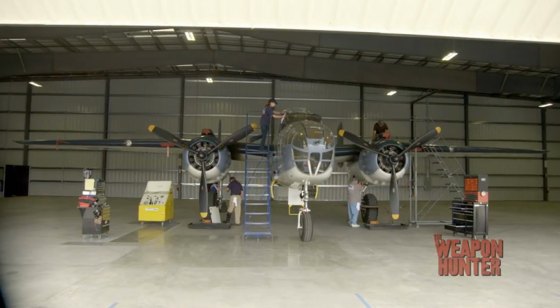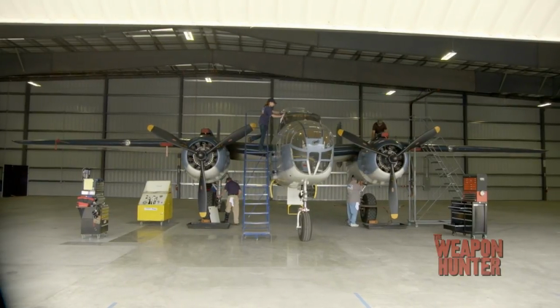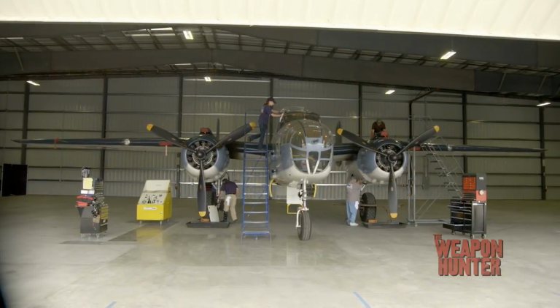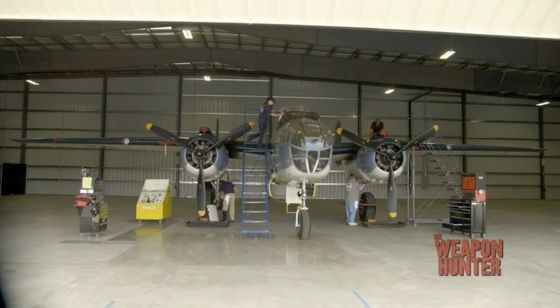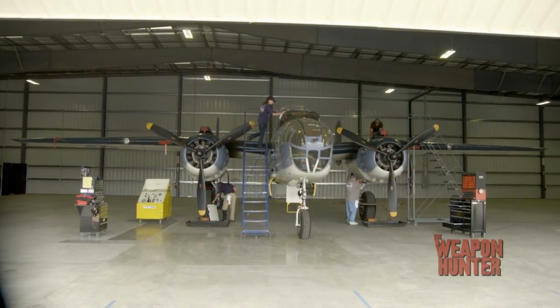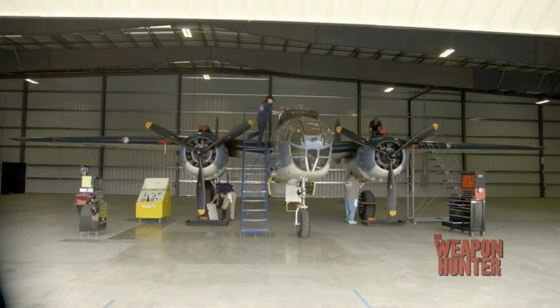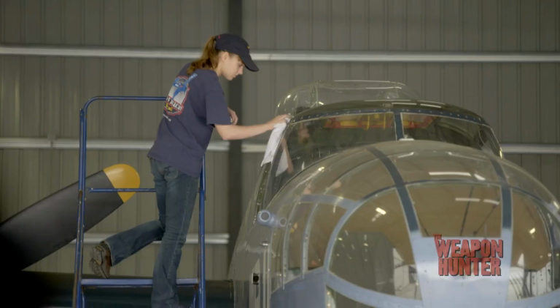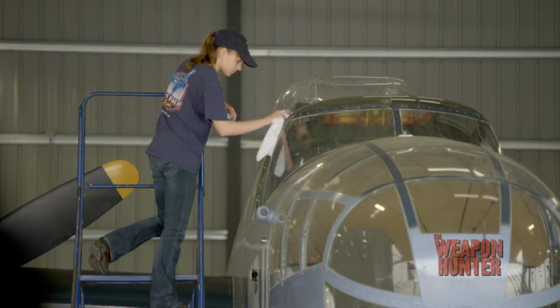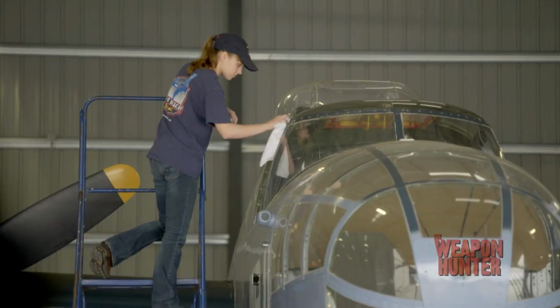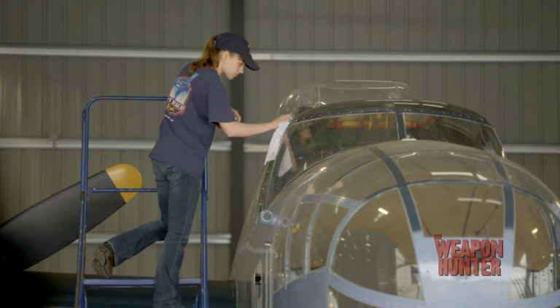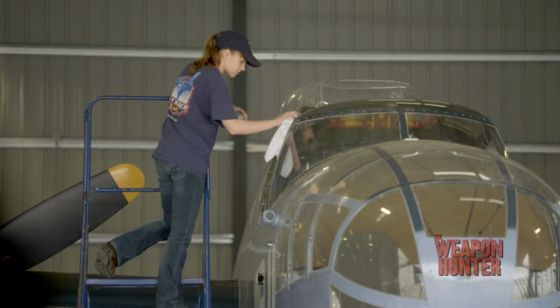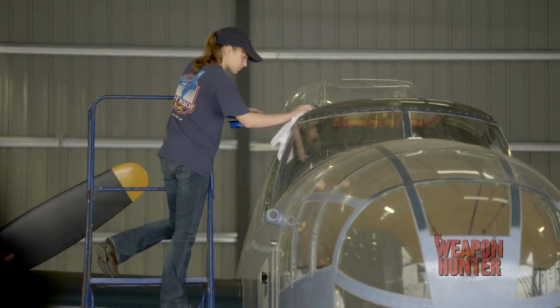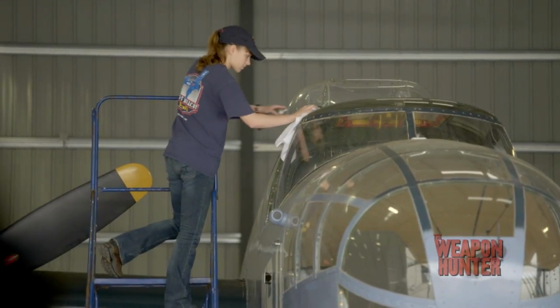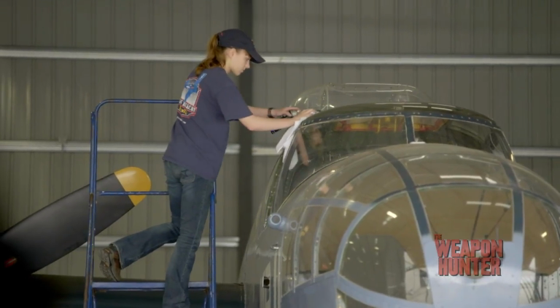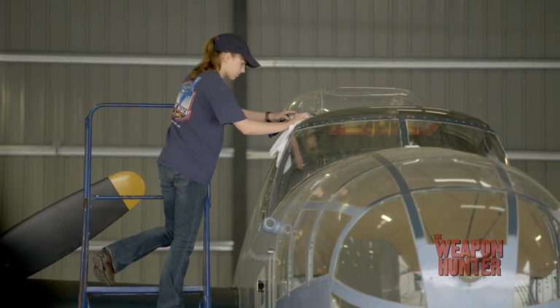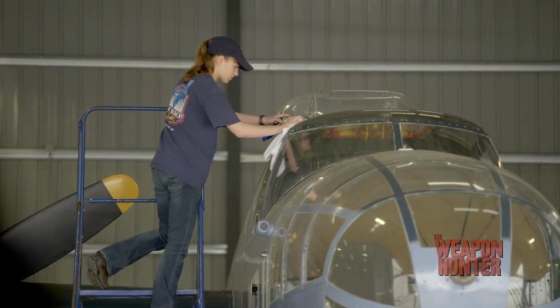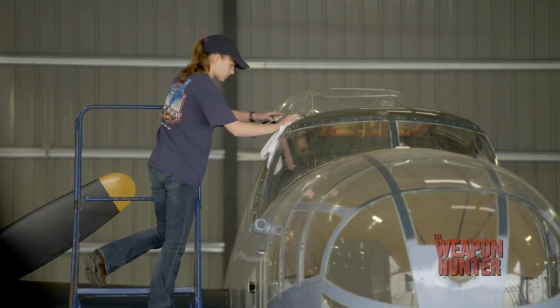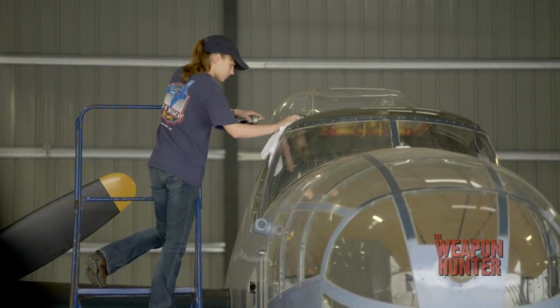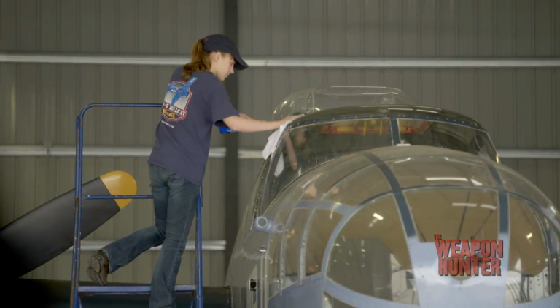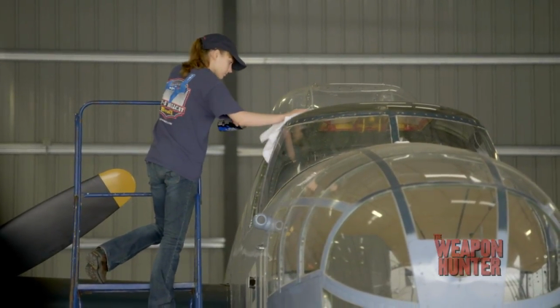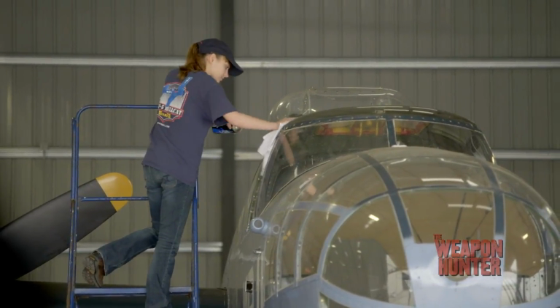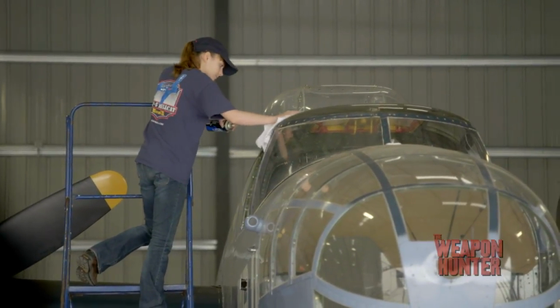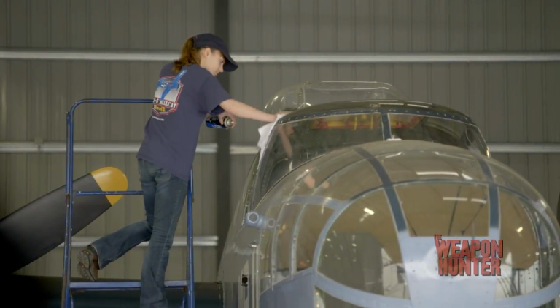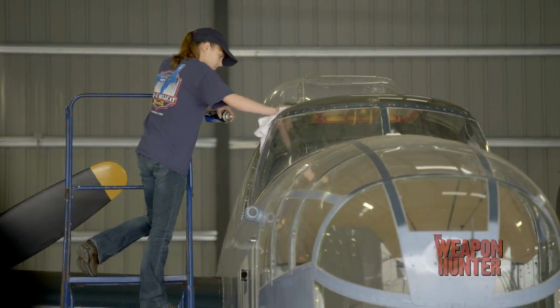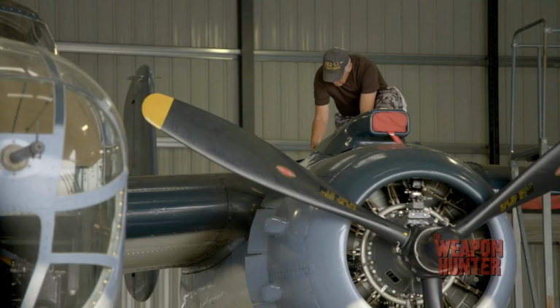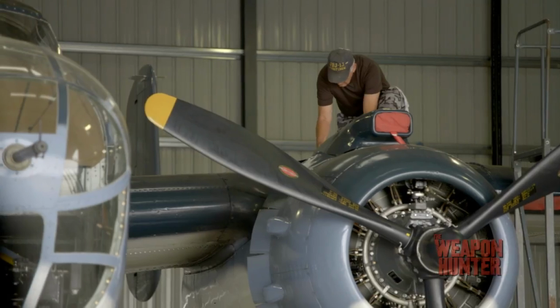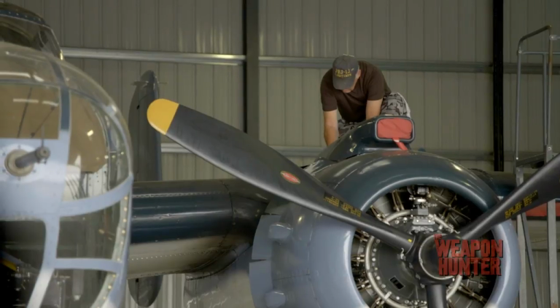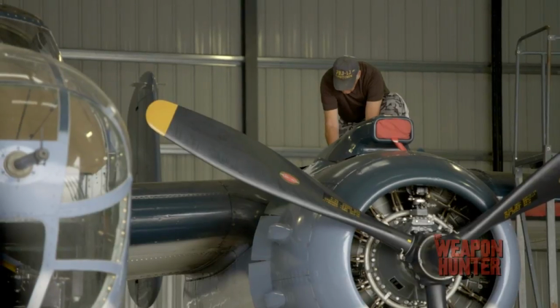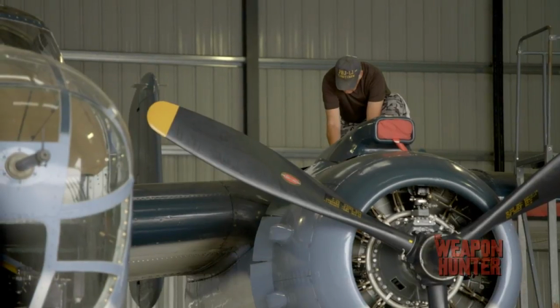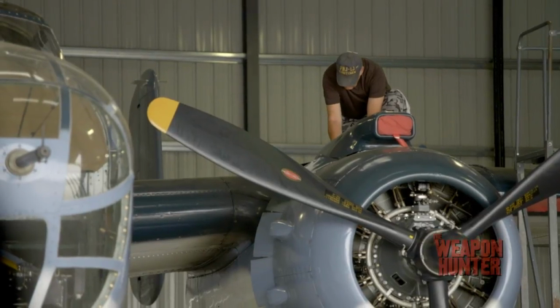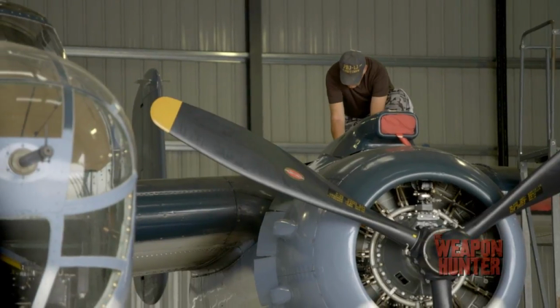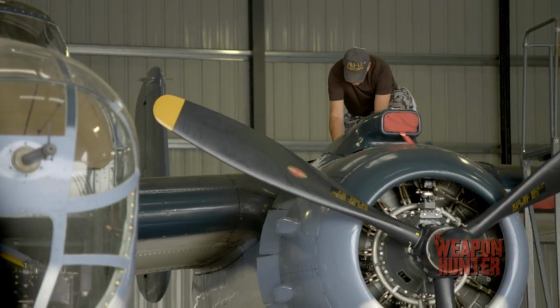Its arrival saved countless American lives, and today it's an icon of the Pacific Theater.